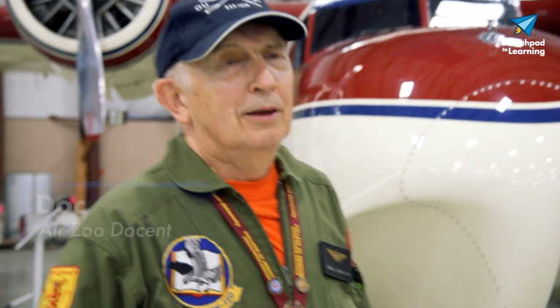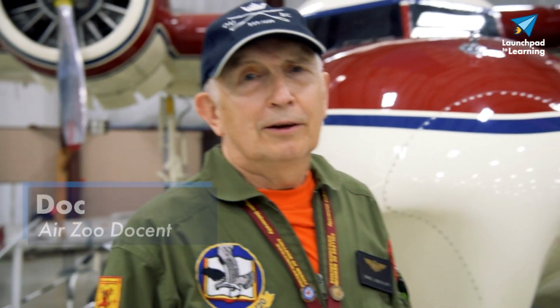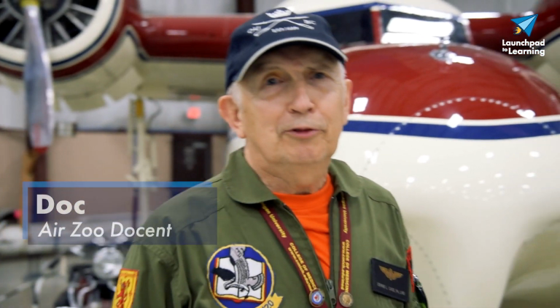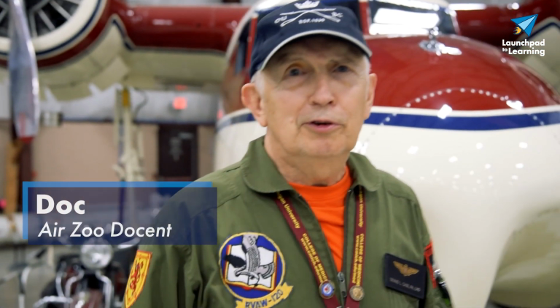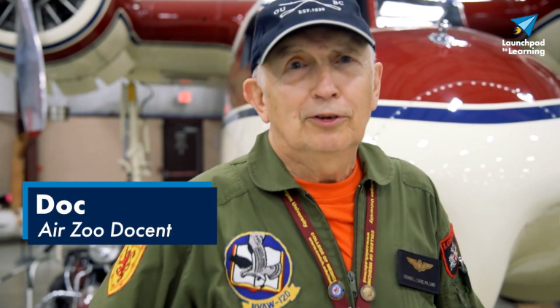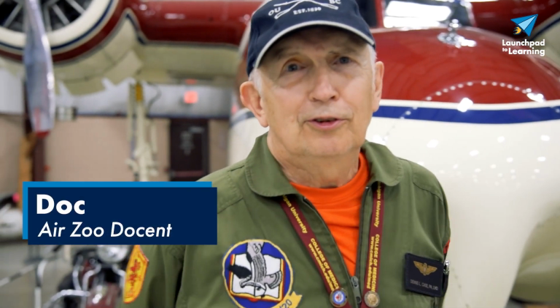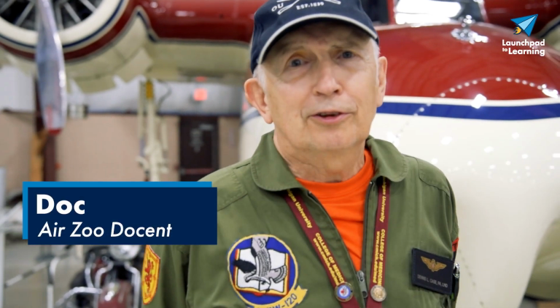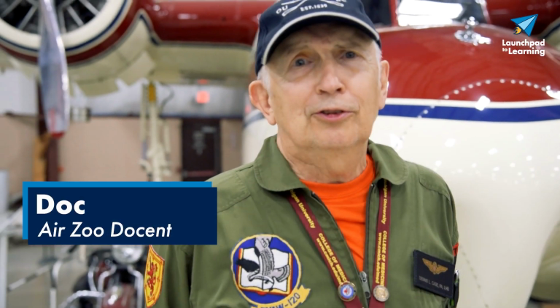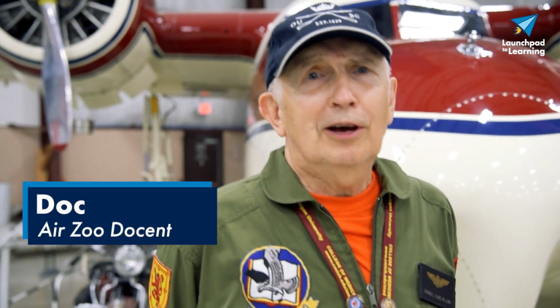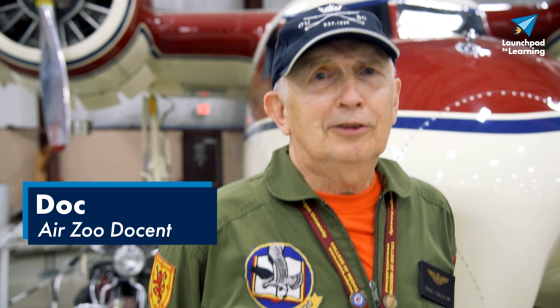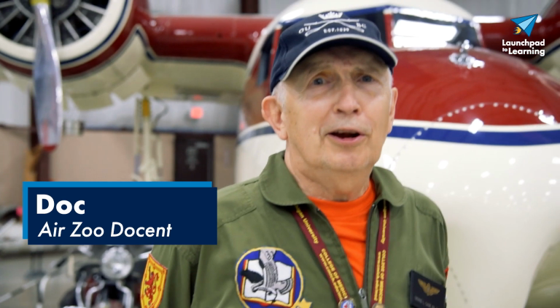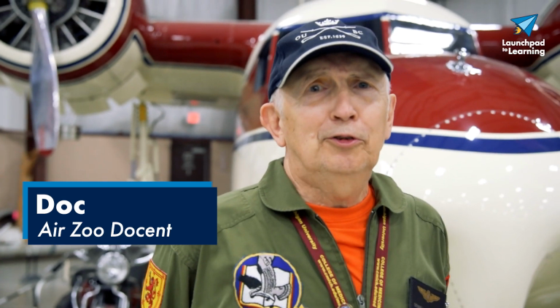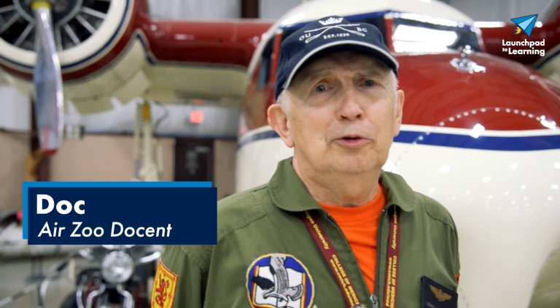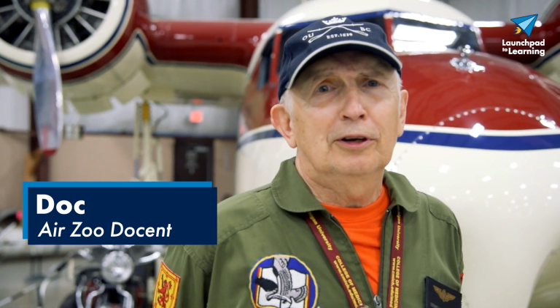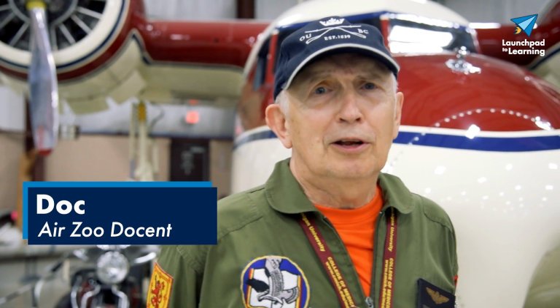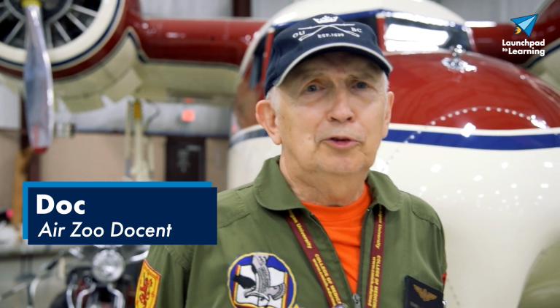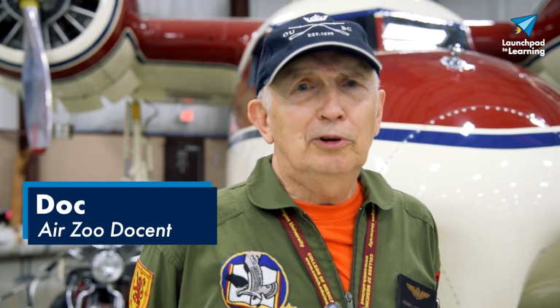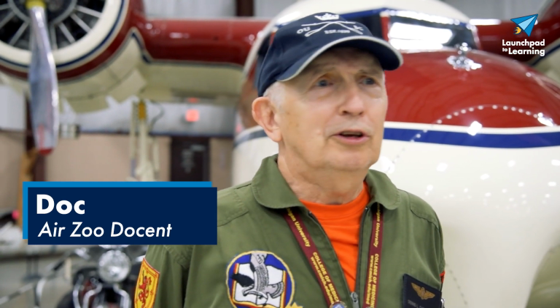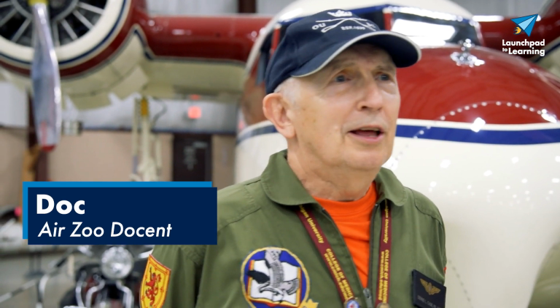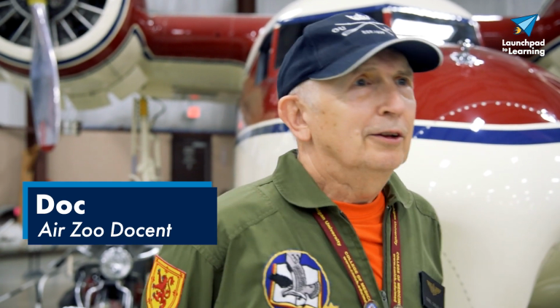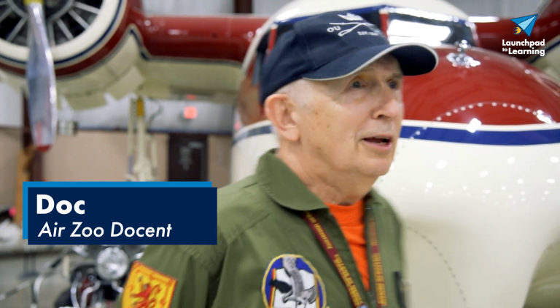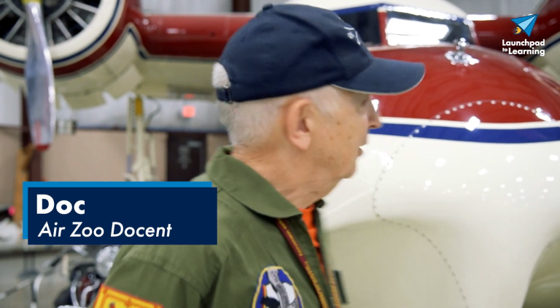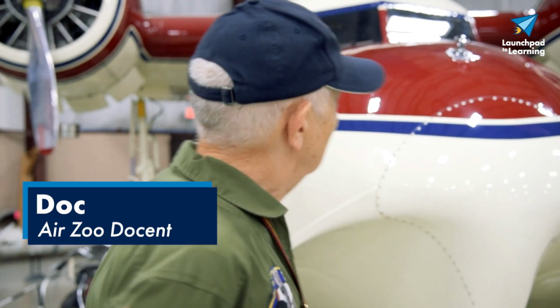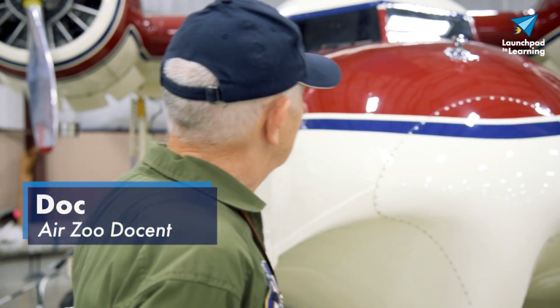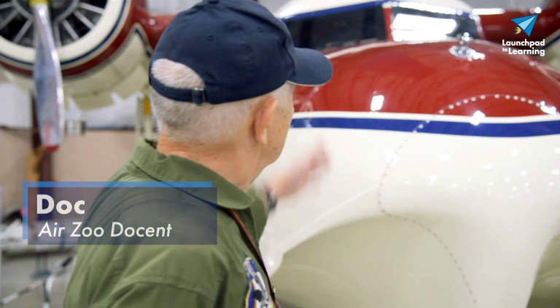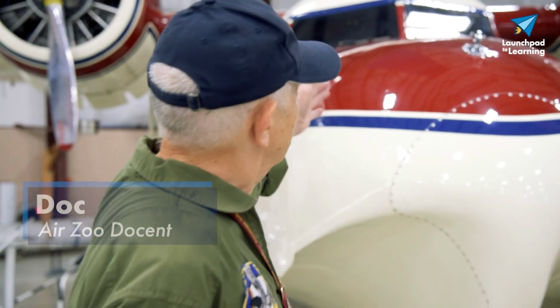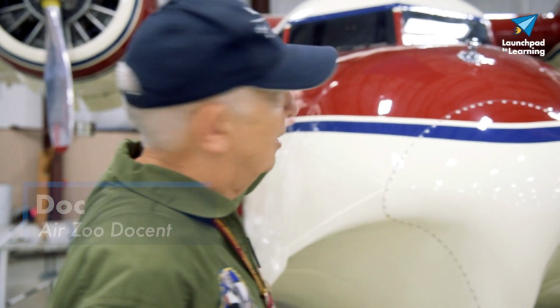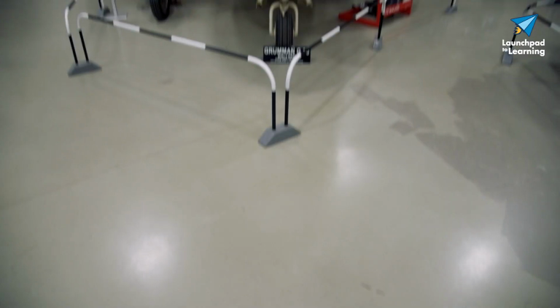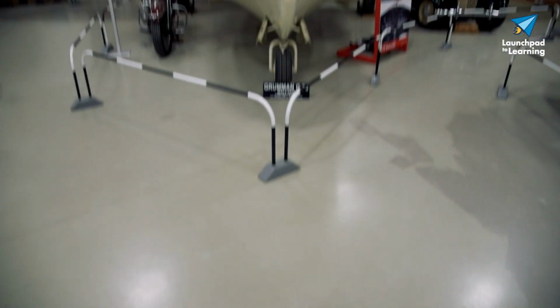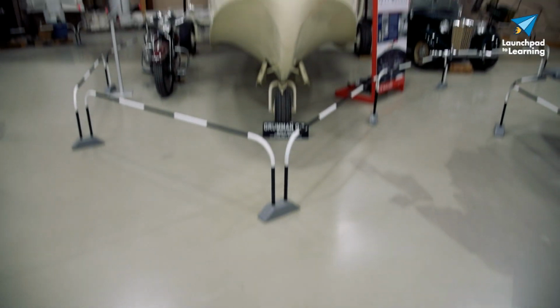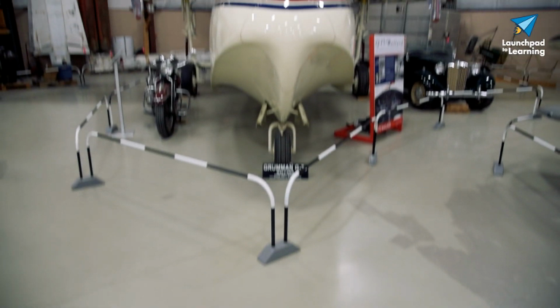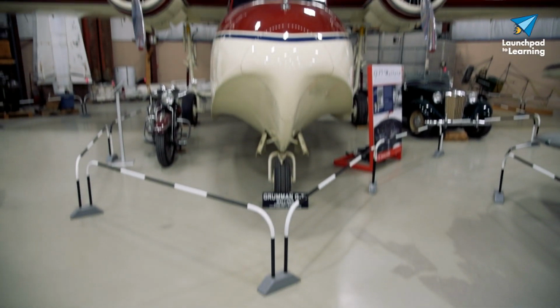Good afternoon, this is Dr. Muscat at the Air Zoo in Kalamazoo, Michigan. Today I would like to talk to you about the Grumman Mallard.